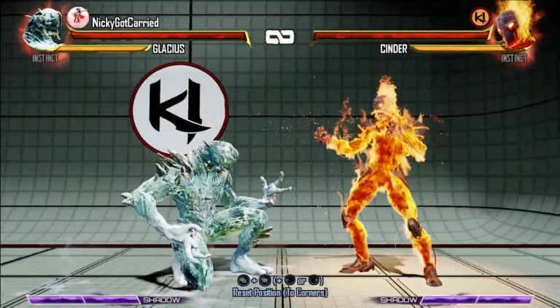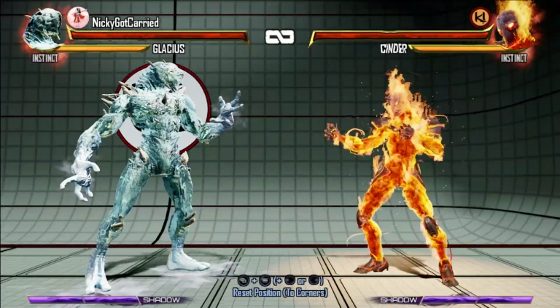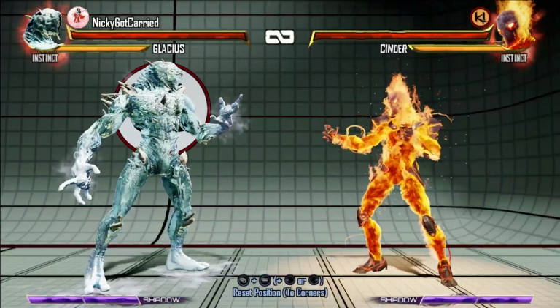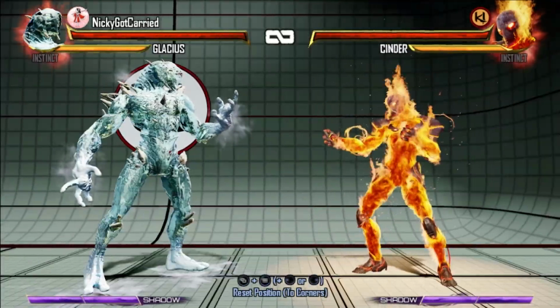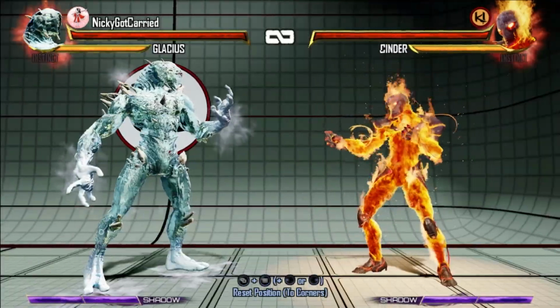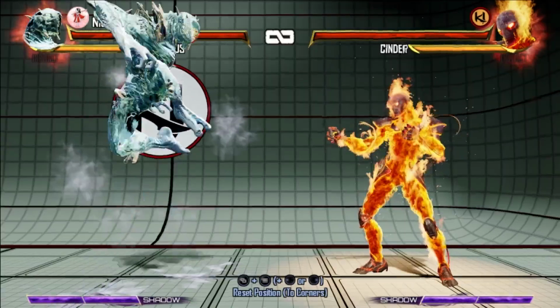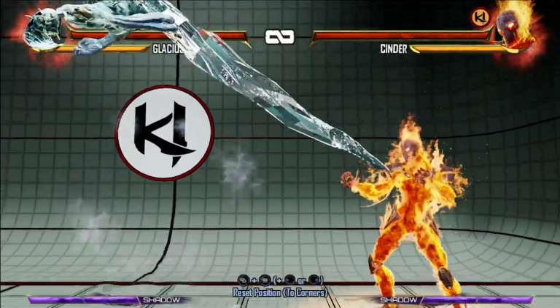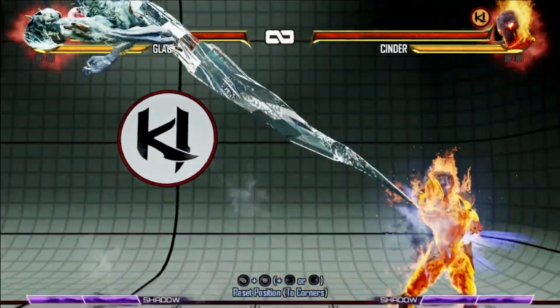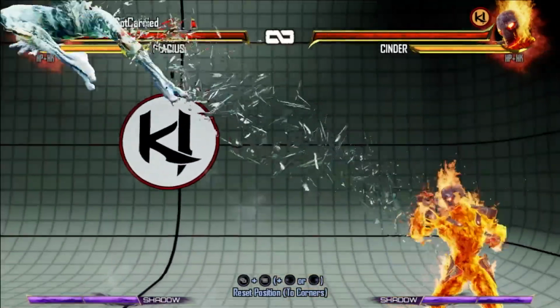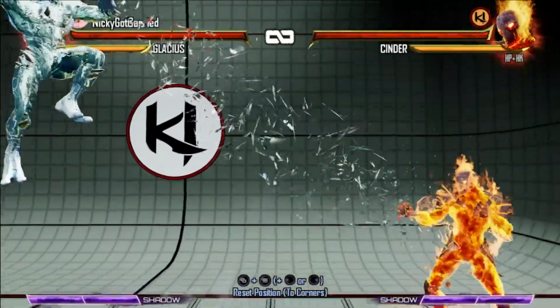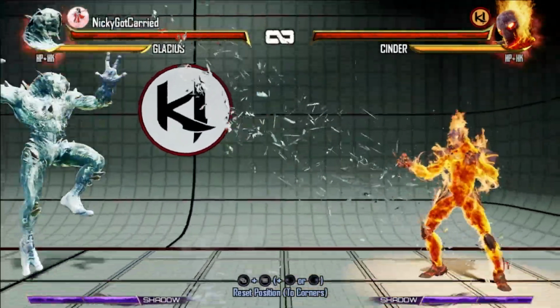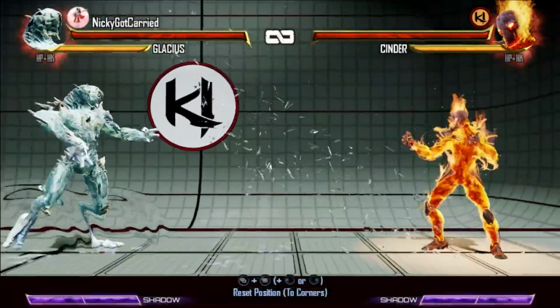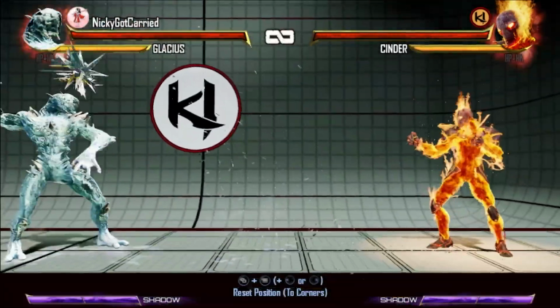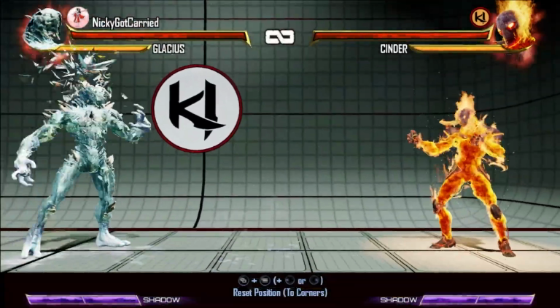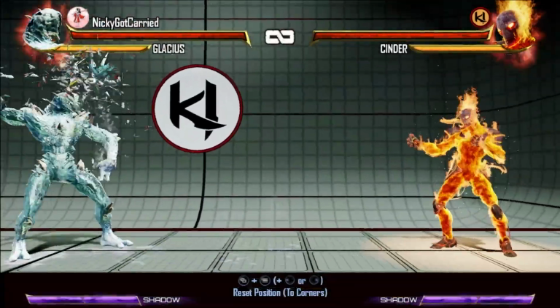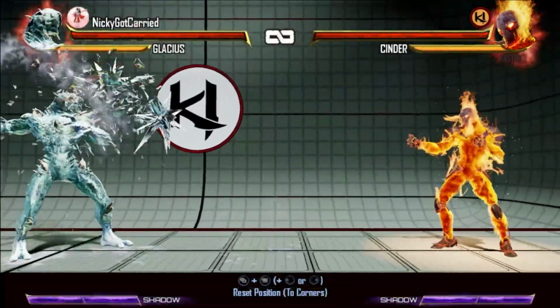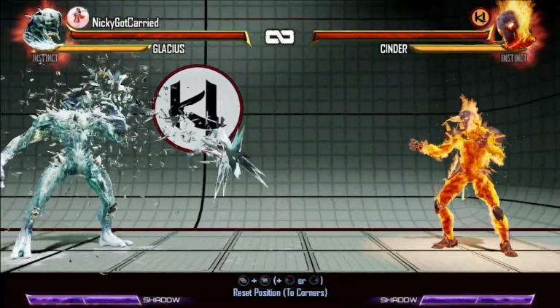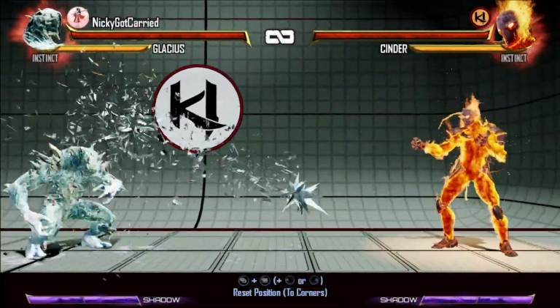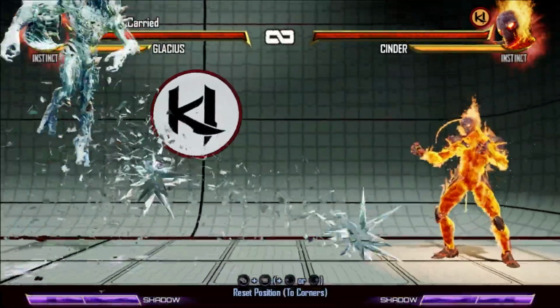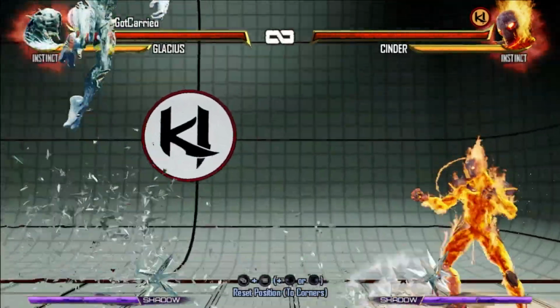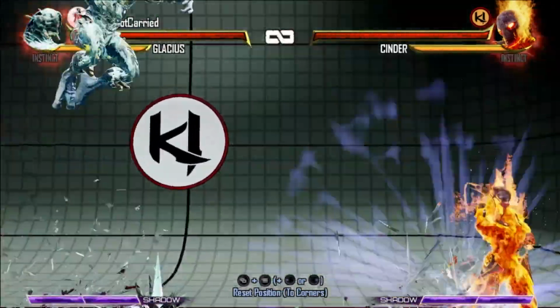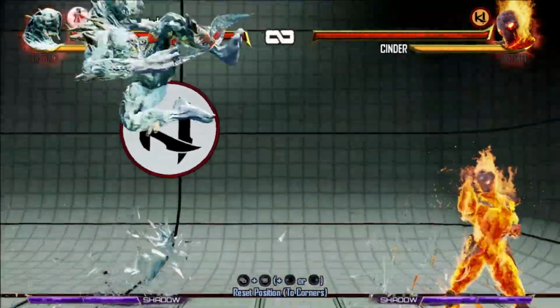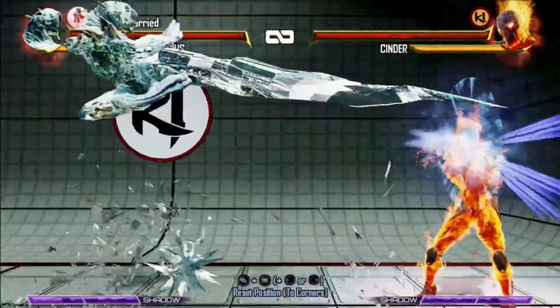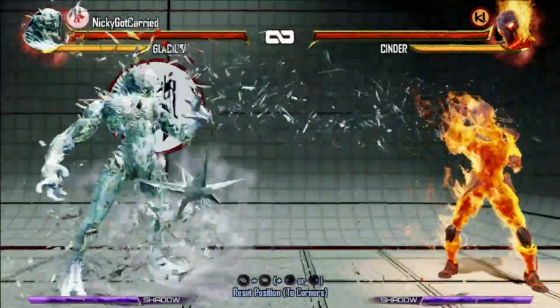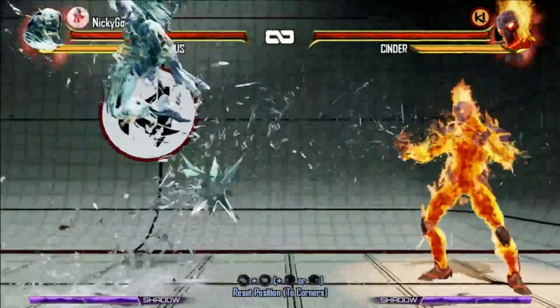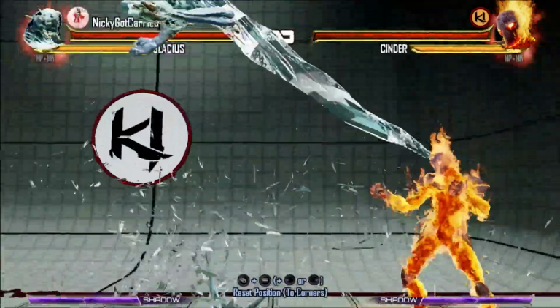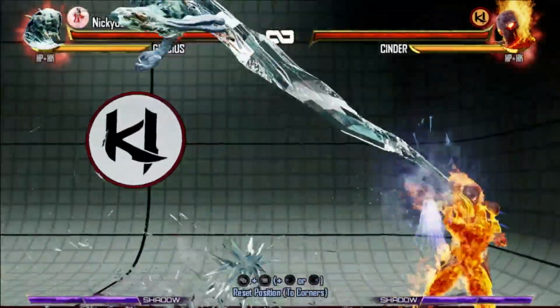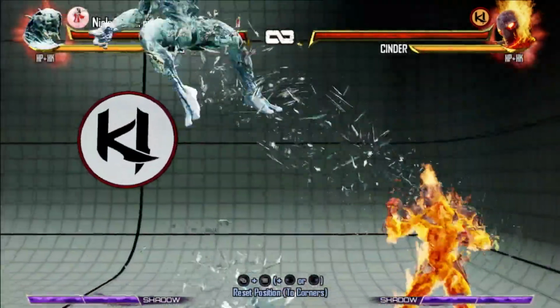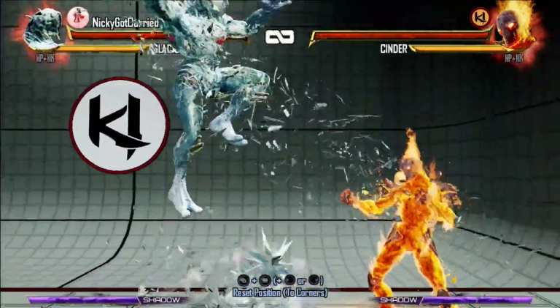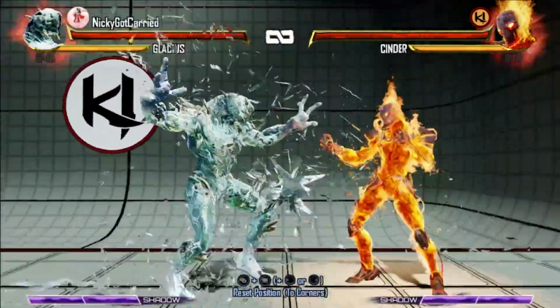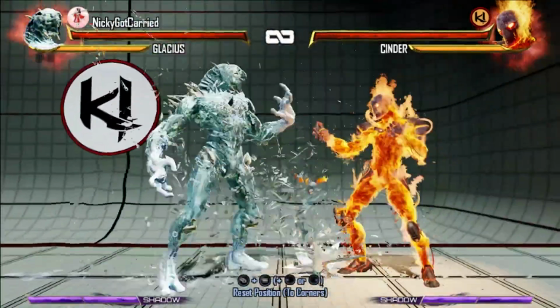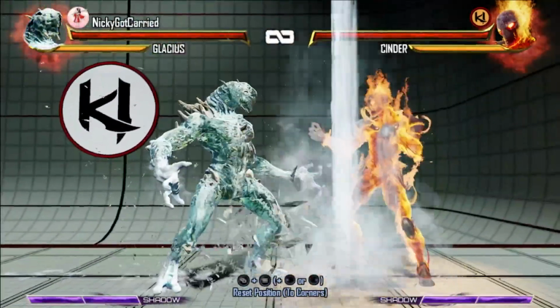Use your jumping kicks to not only use instant overheads, but to create space to set up more hail and shatter mixups.